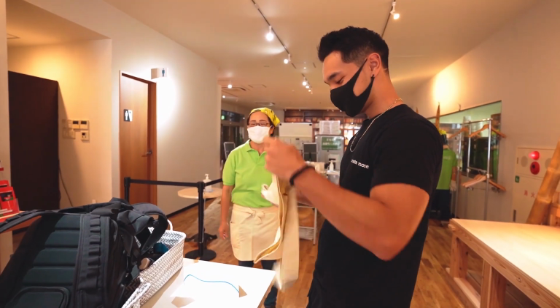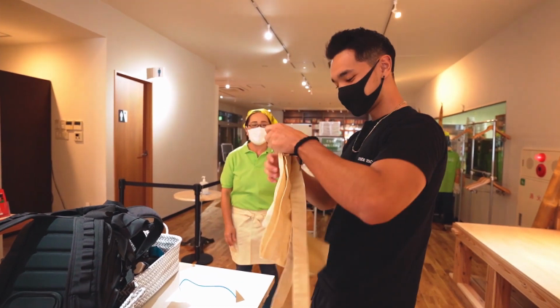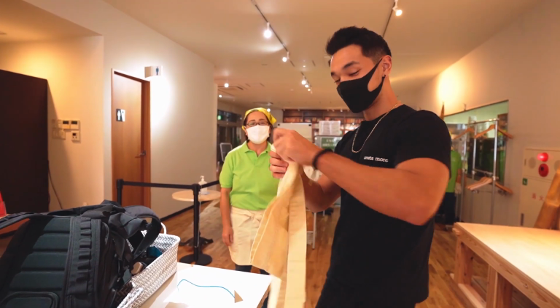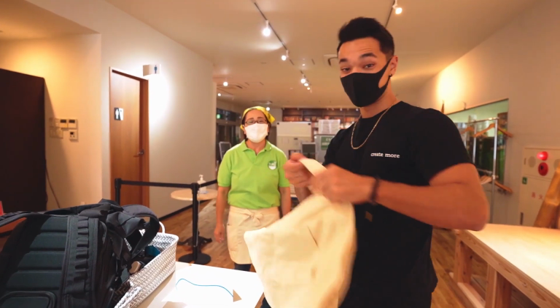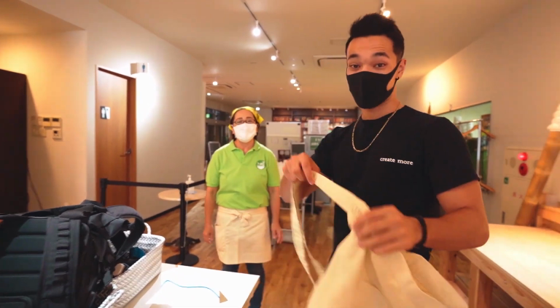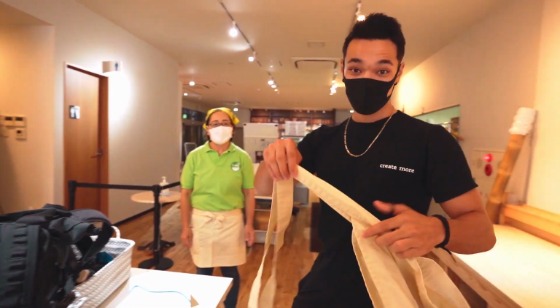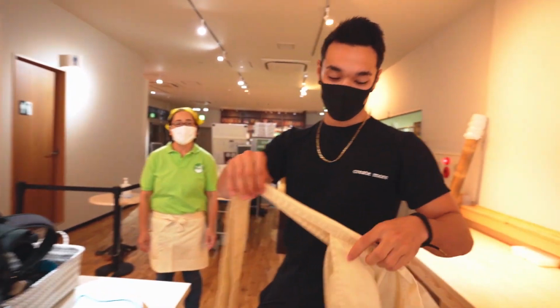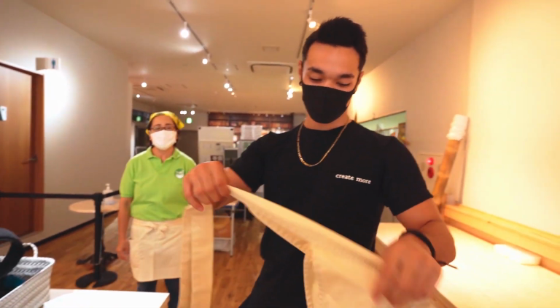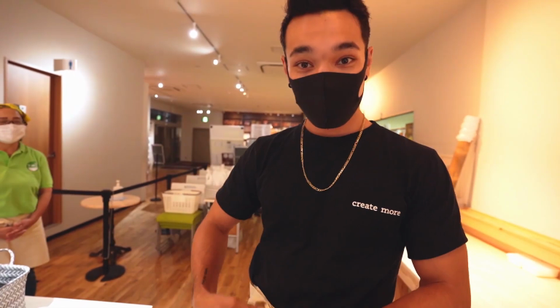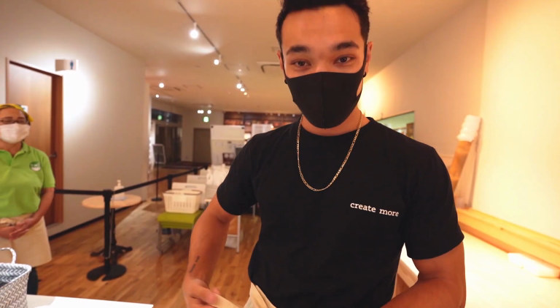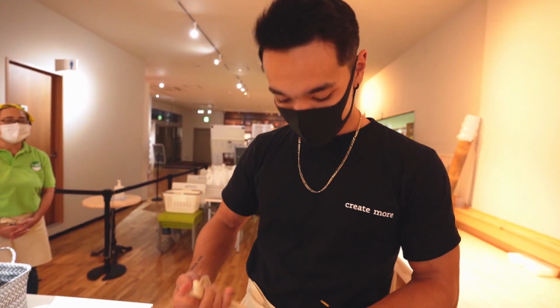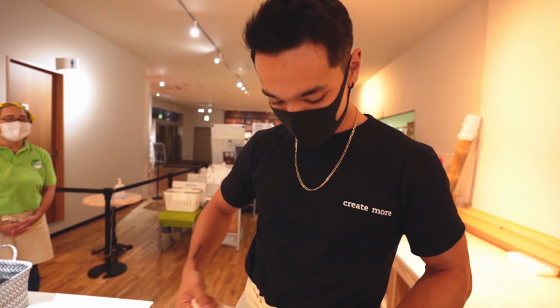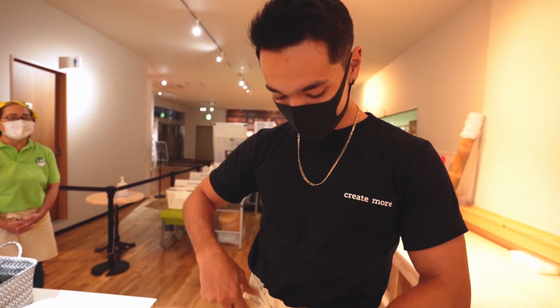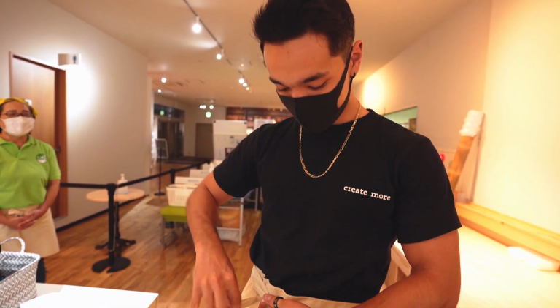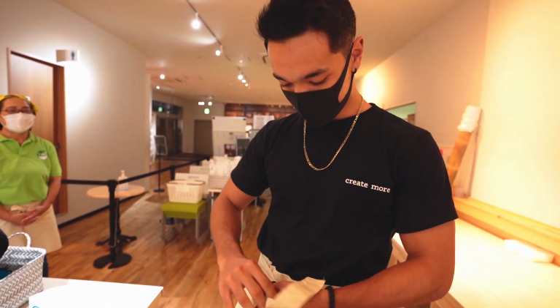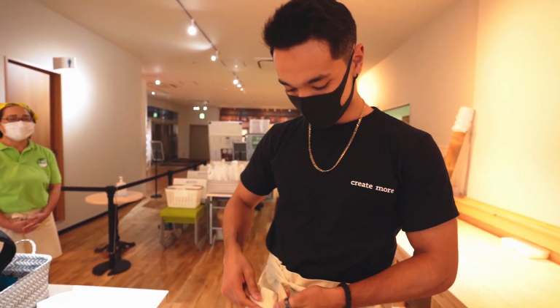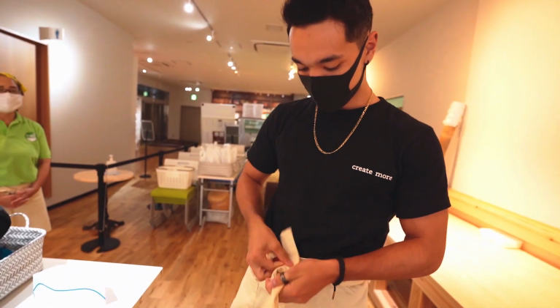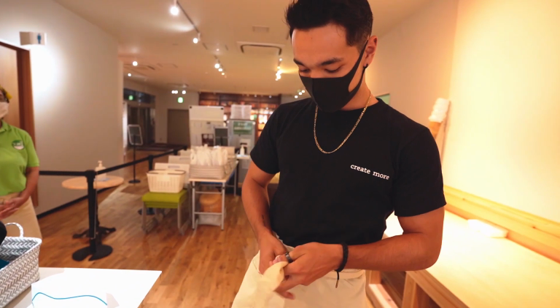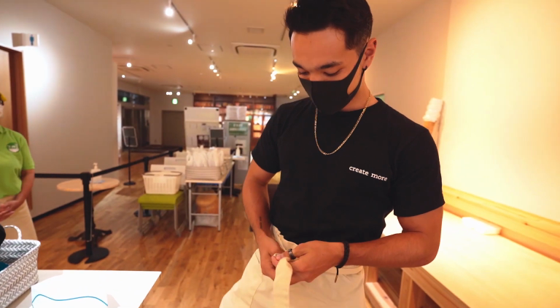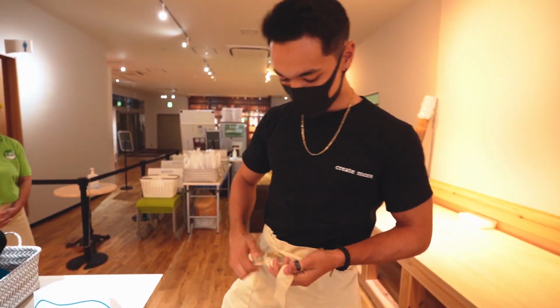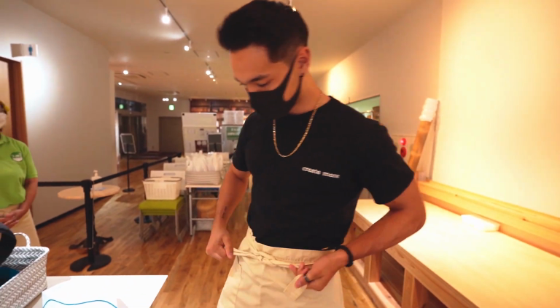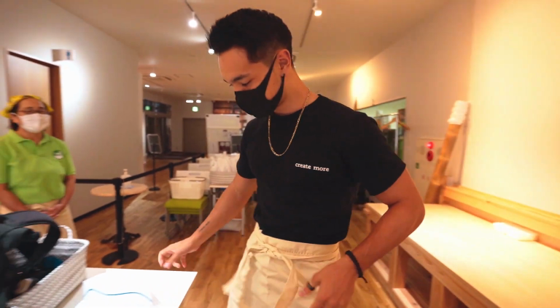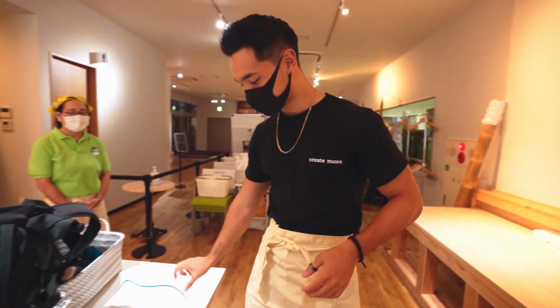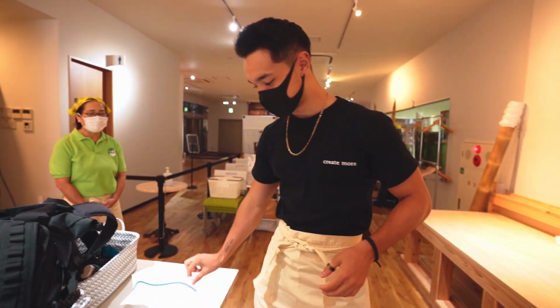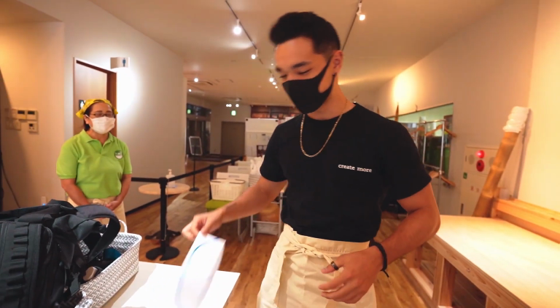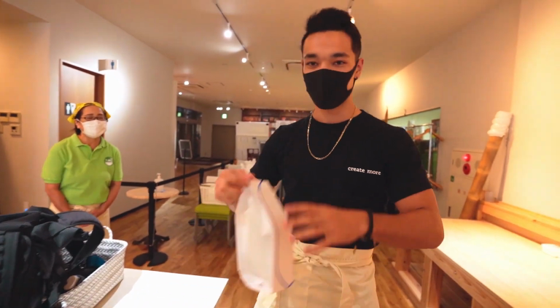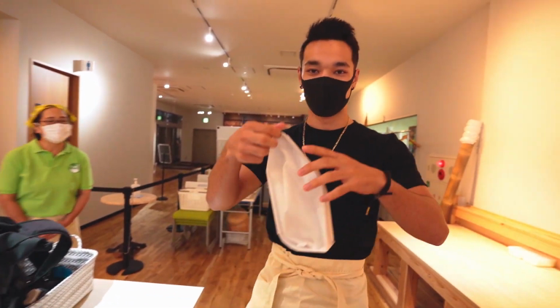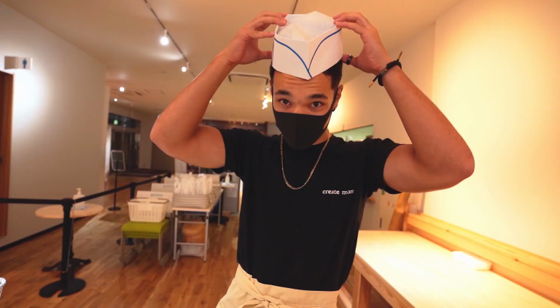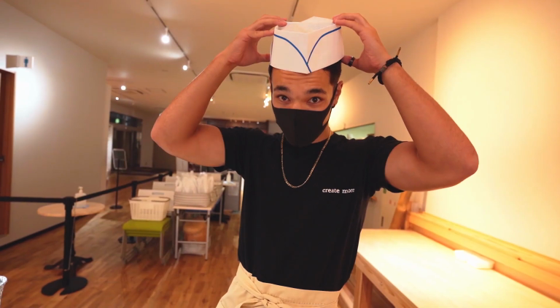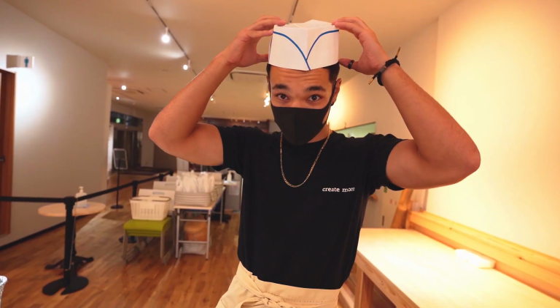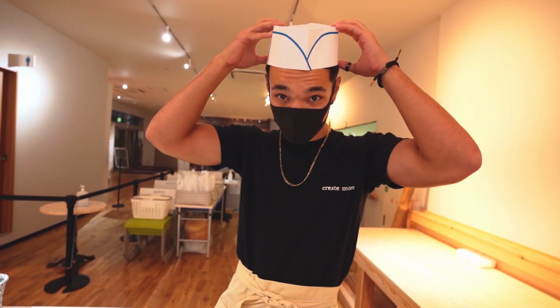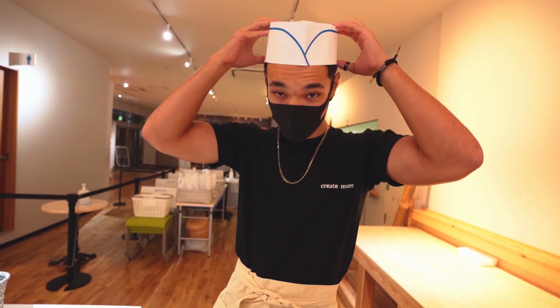I'm going to put the apron on — be a real chef in here. And then I put my hat on. Call me Chef Sprunger.